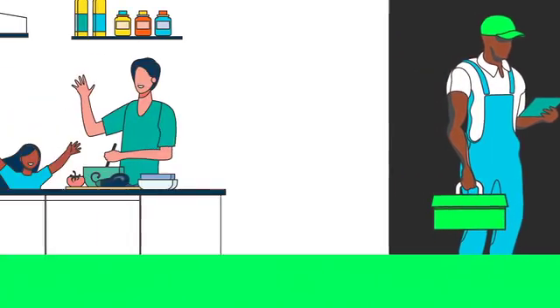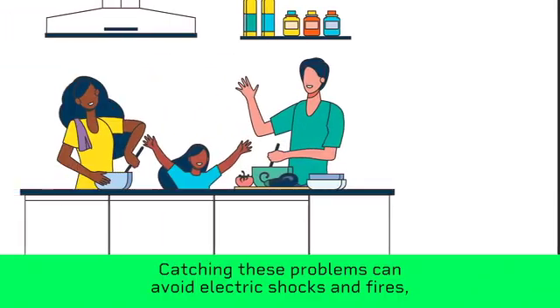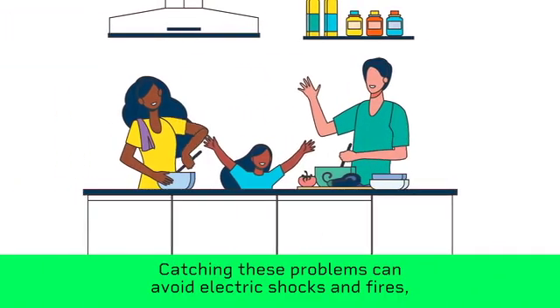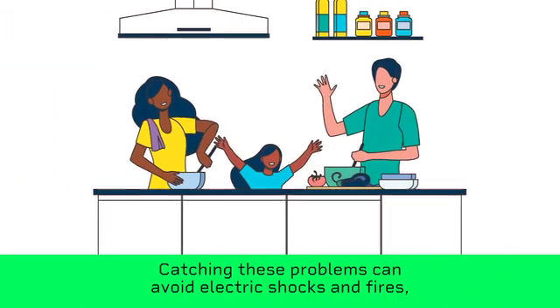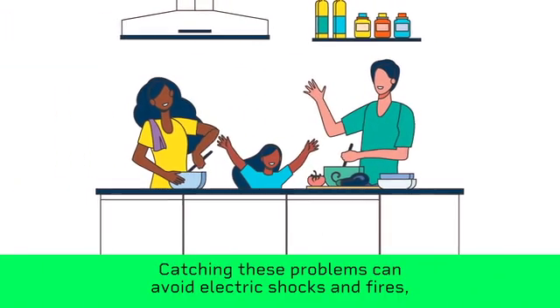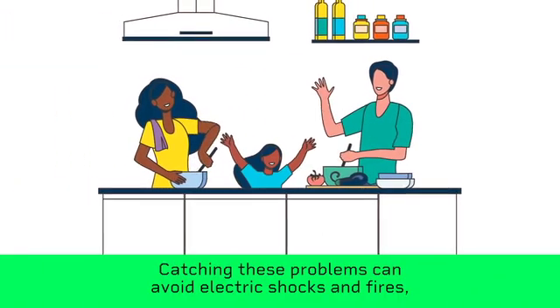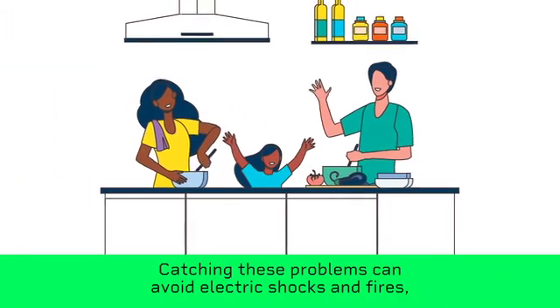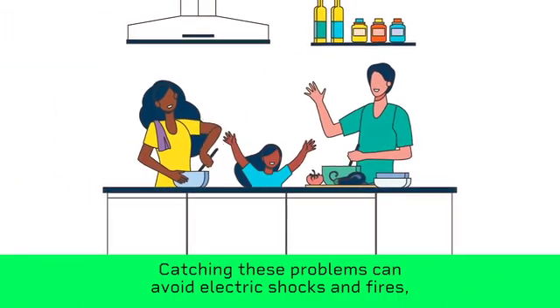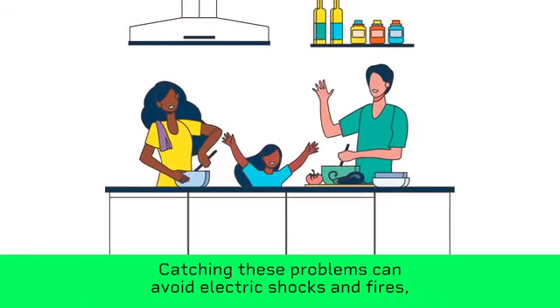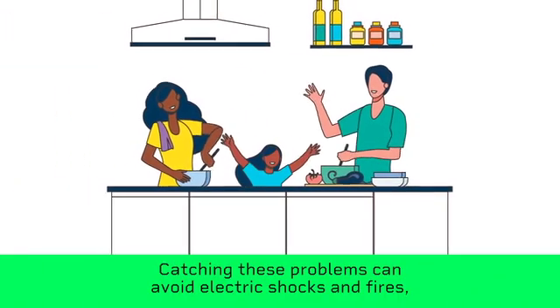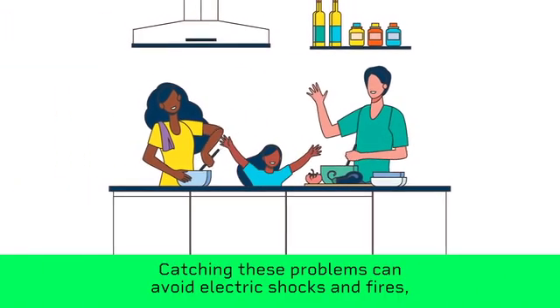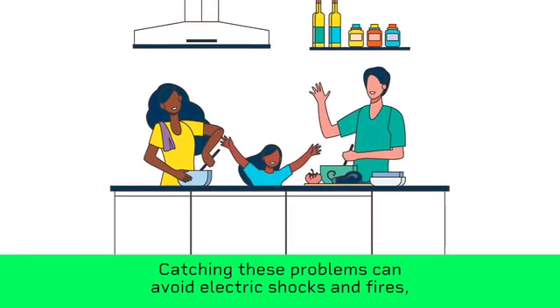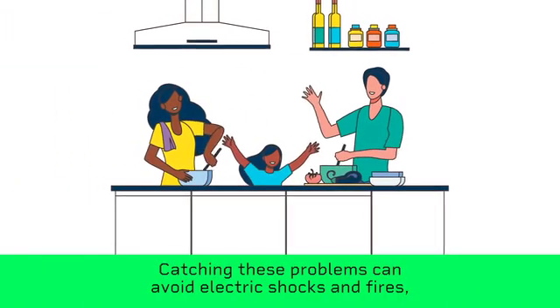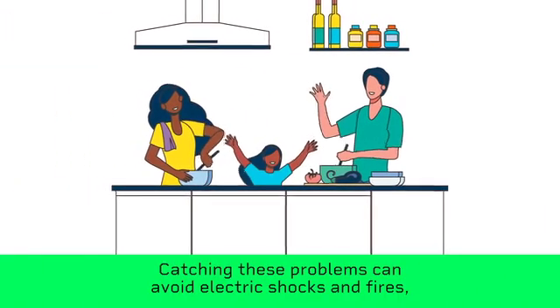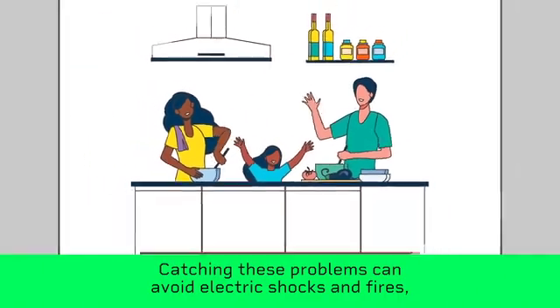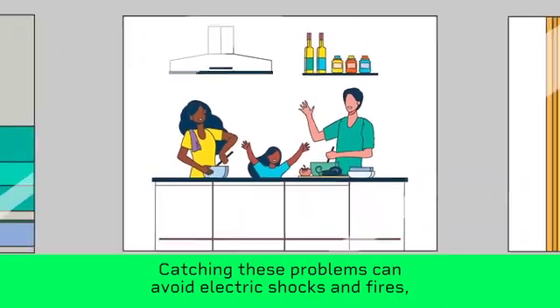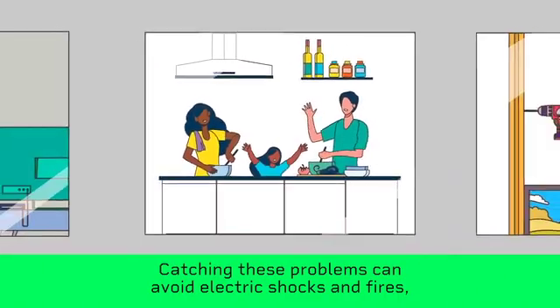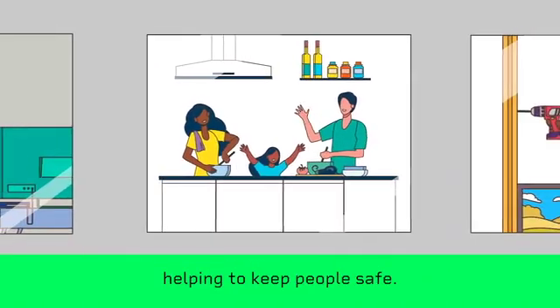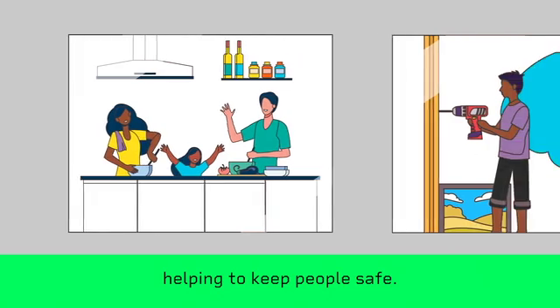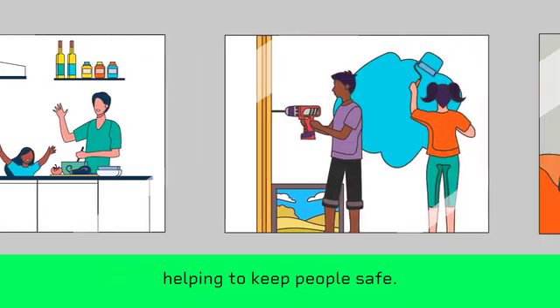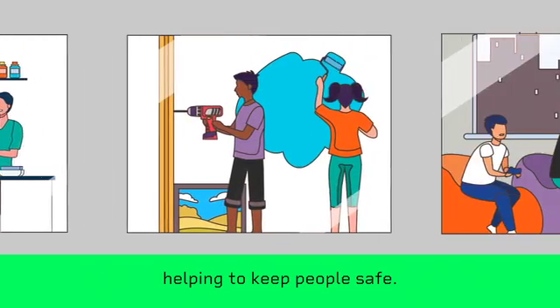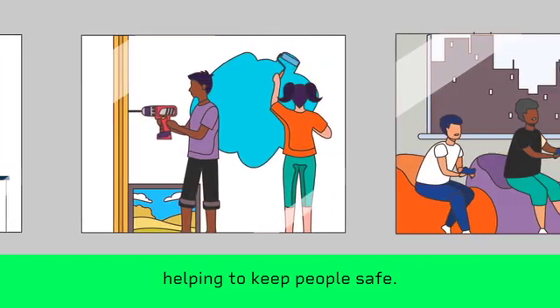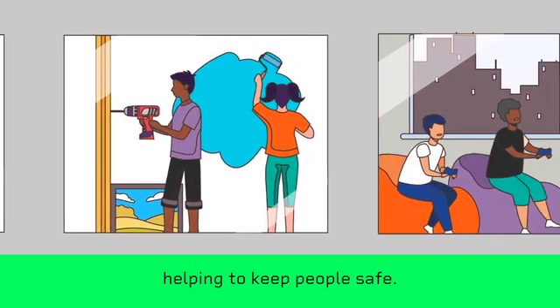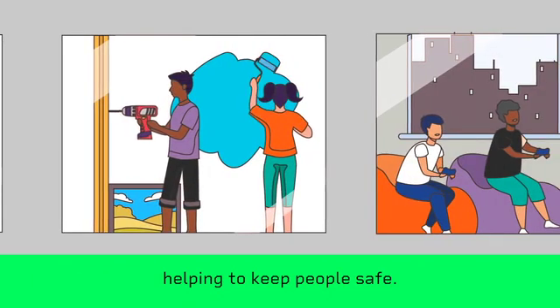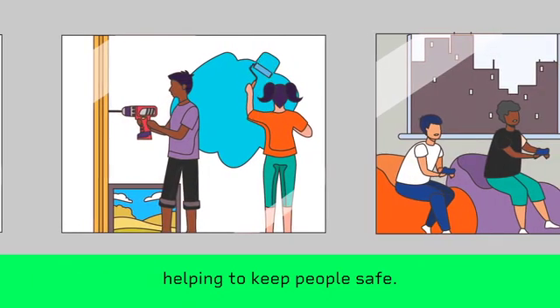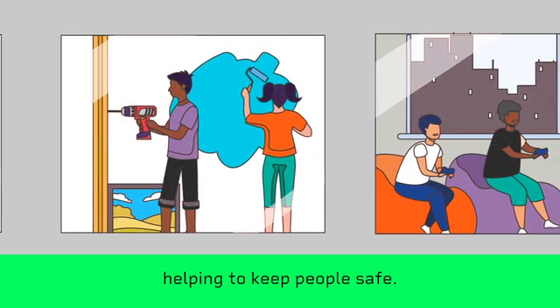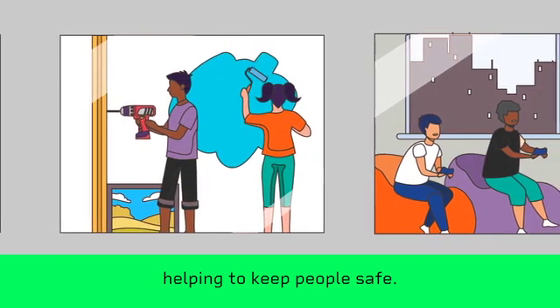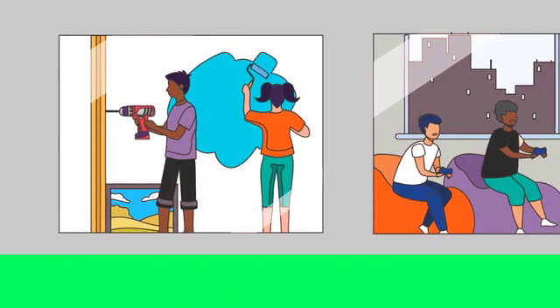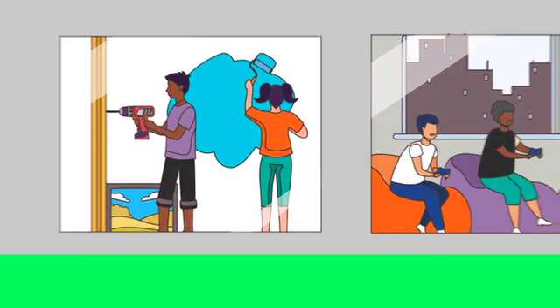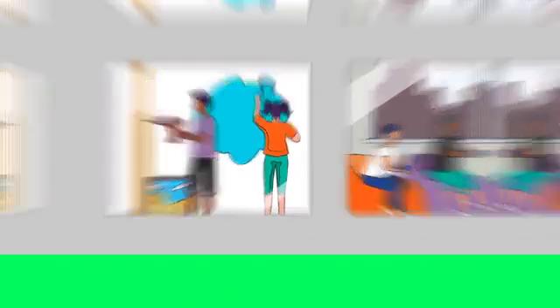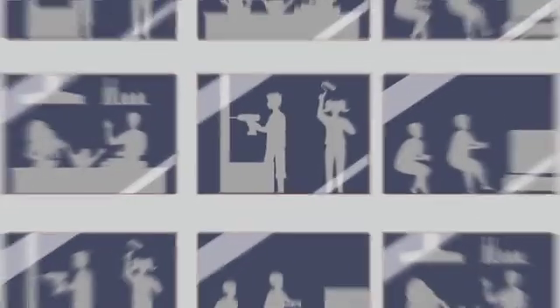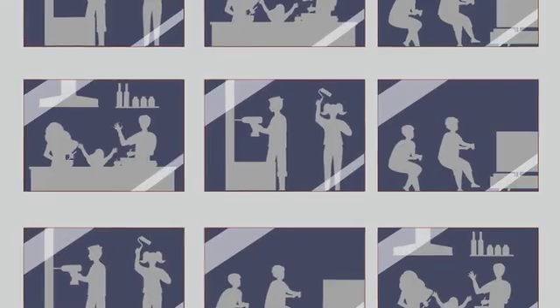Anything dangerous should be fixed immediately. Catching these problems can avoid electric shocks and fires, helping to keep people safe.